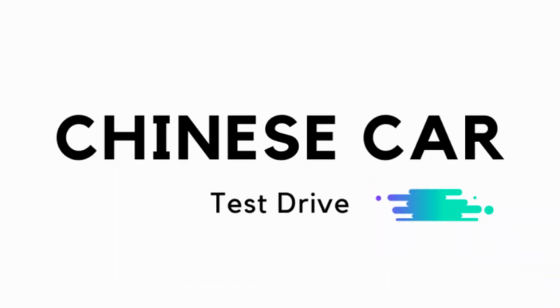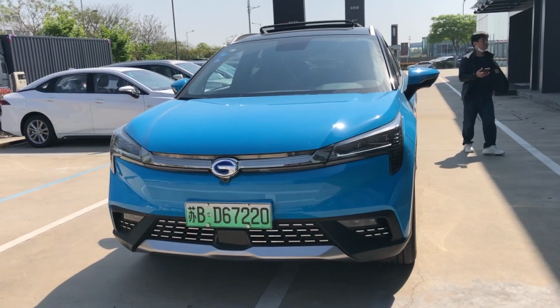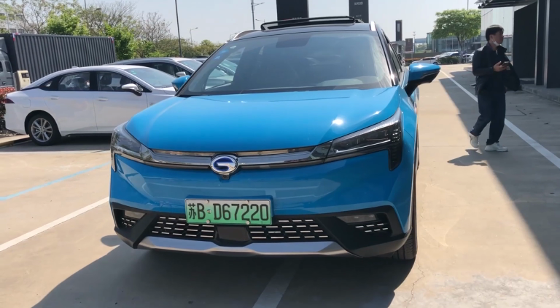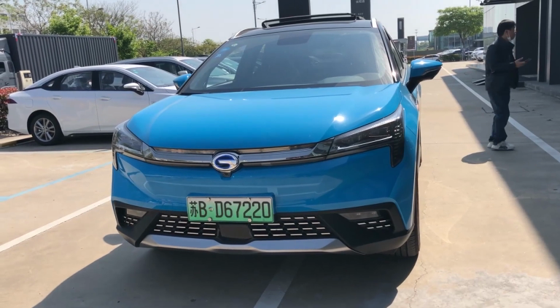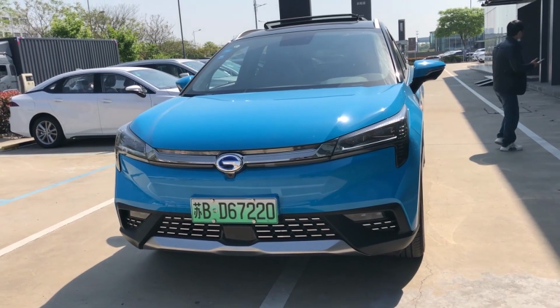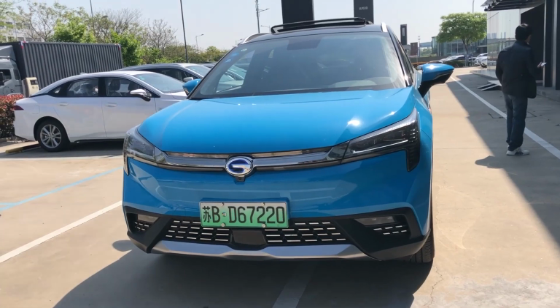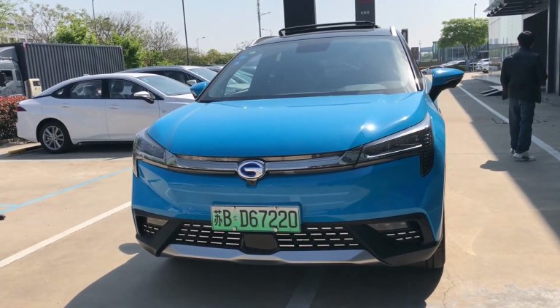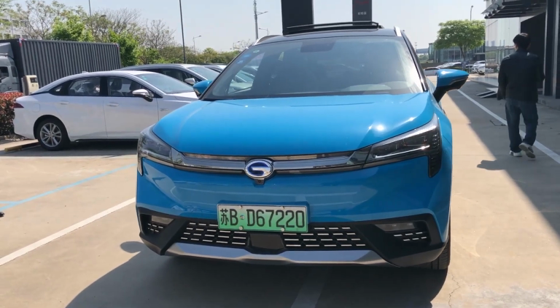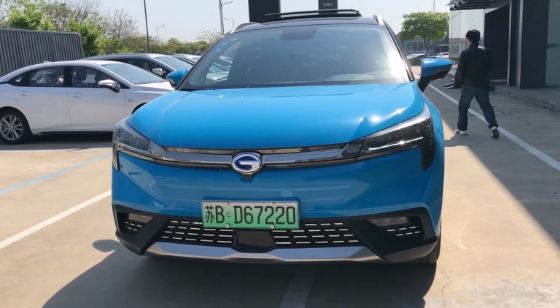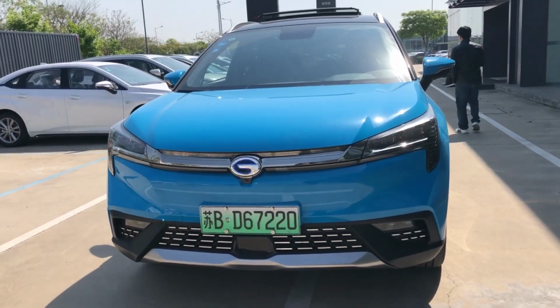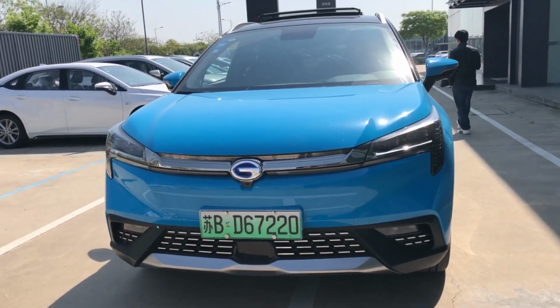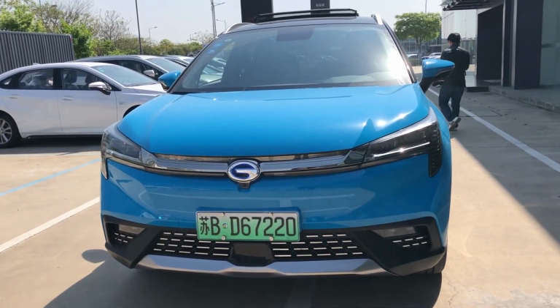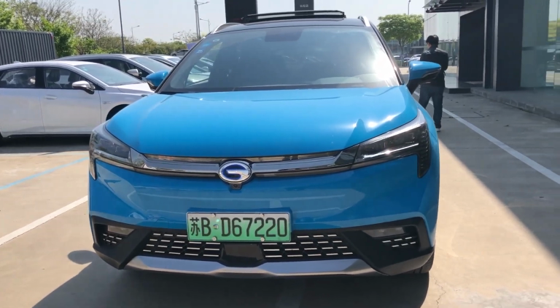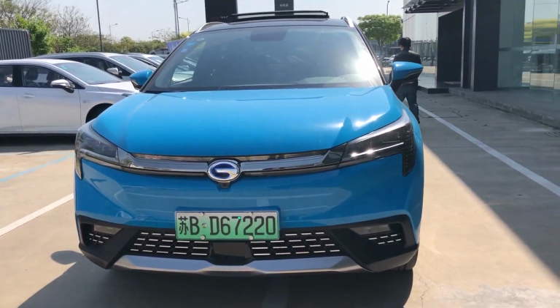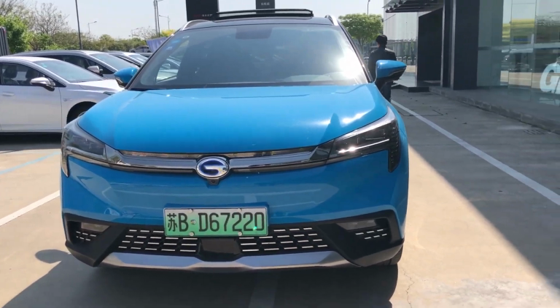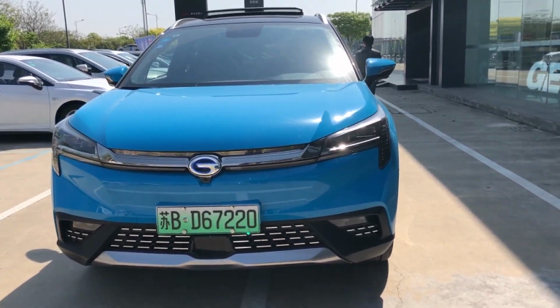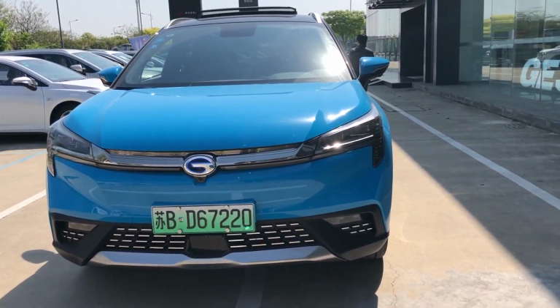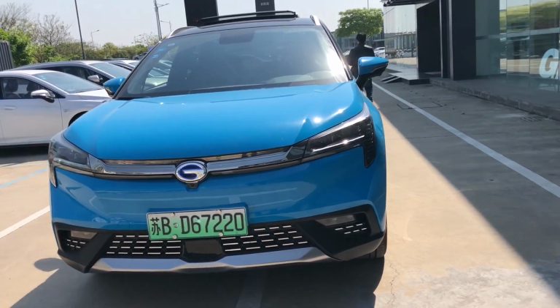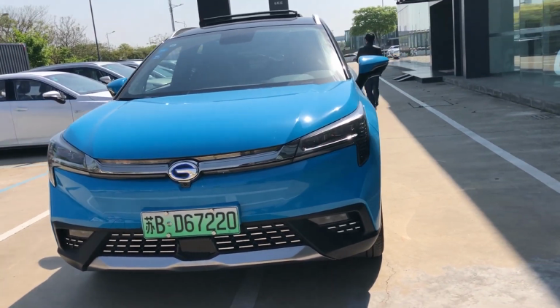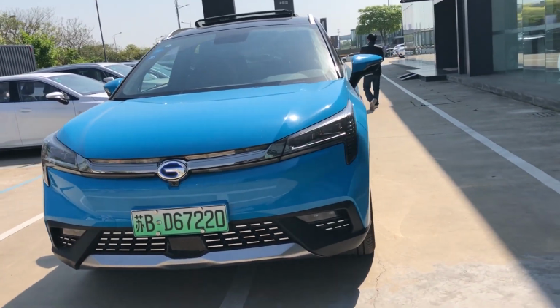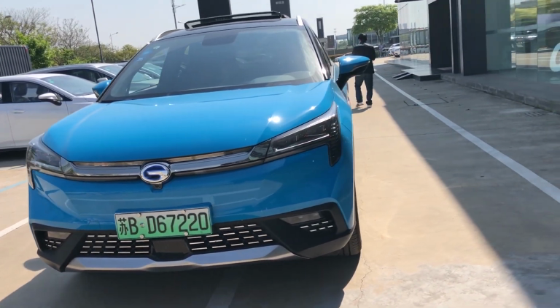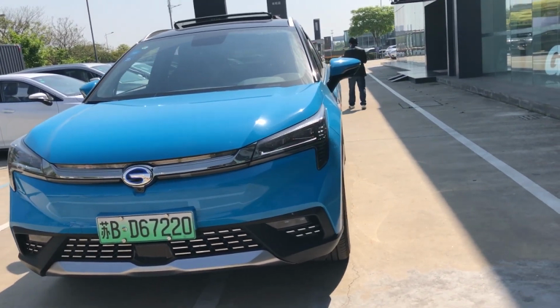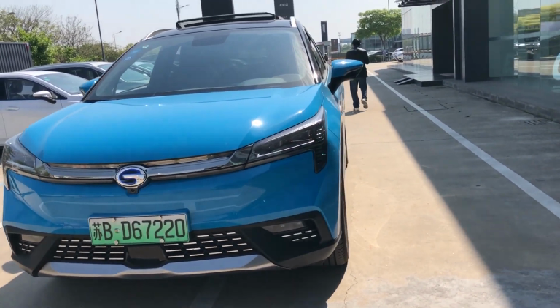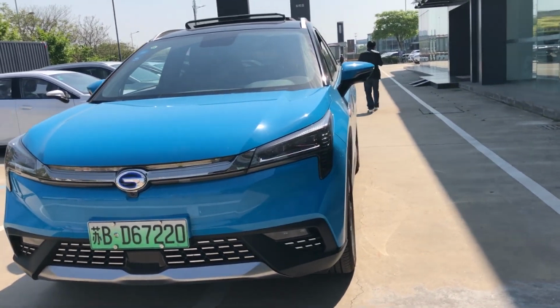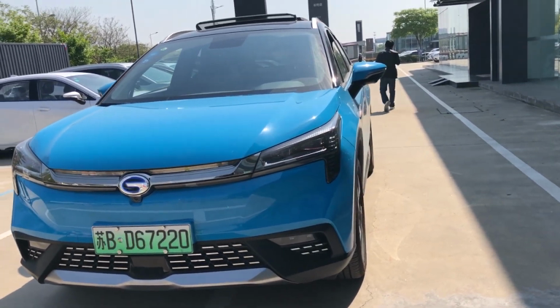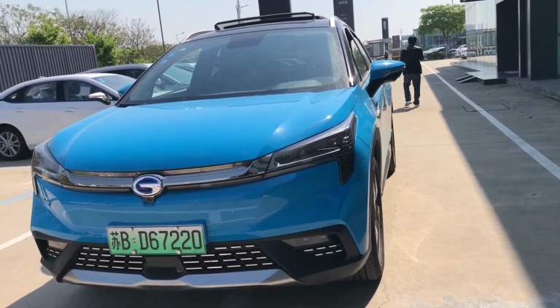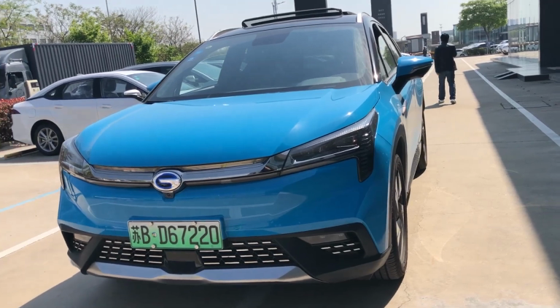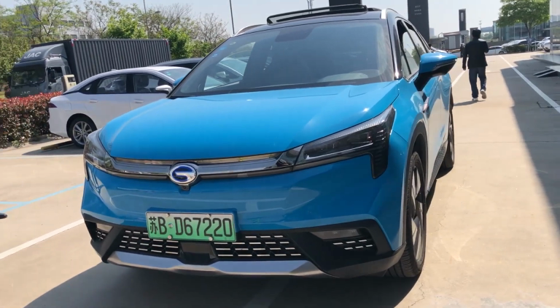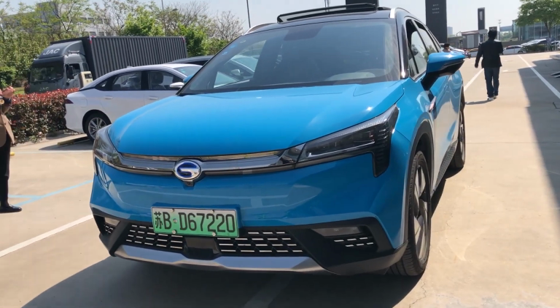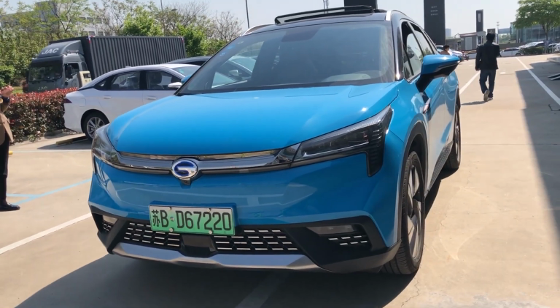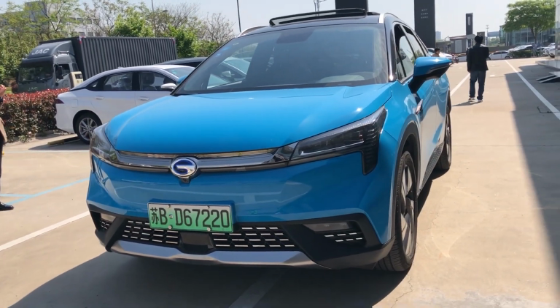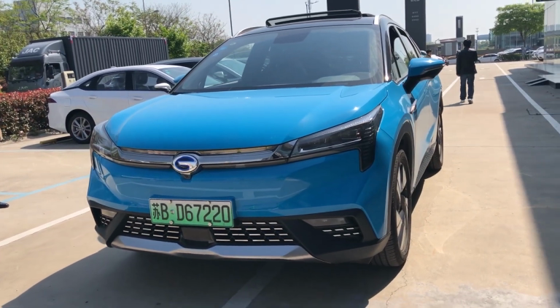I really like the driving experience. Electric cars are usually quiet, but this car is even quieter because it uses bubble glass.